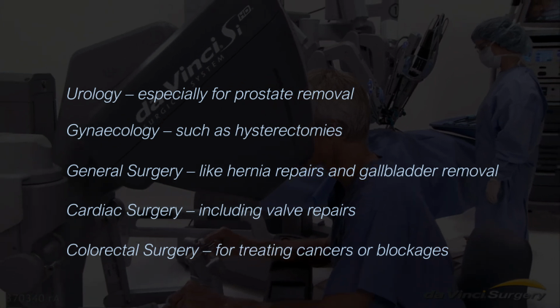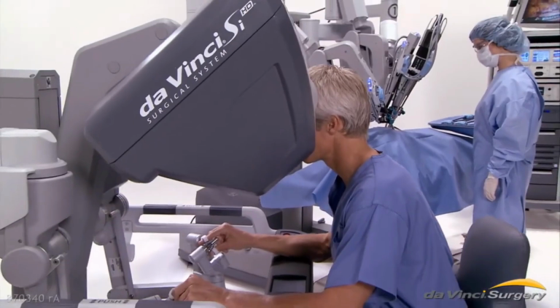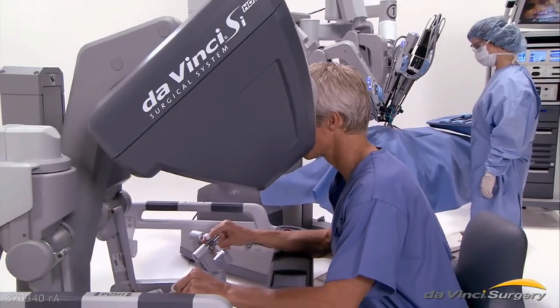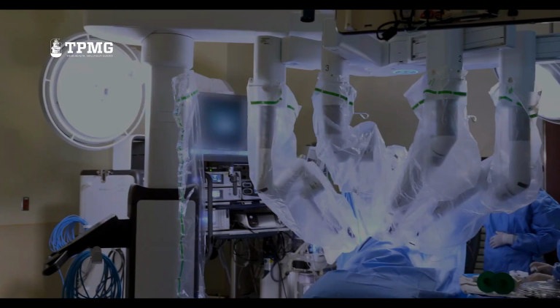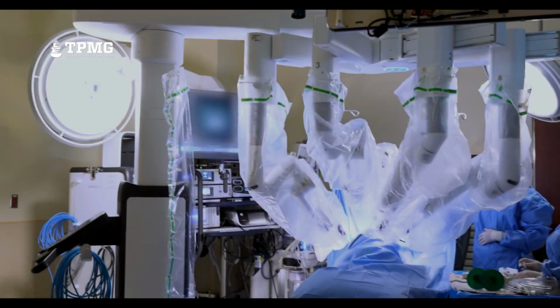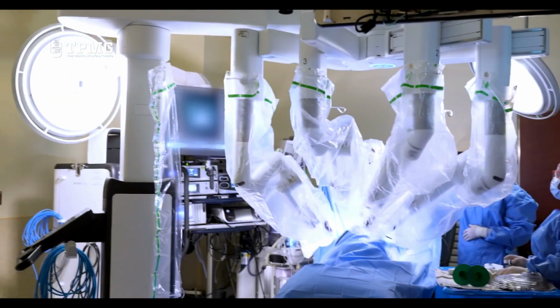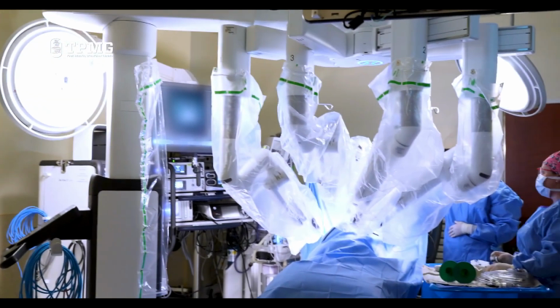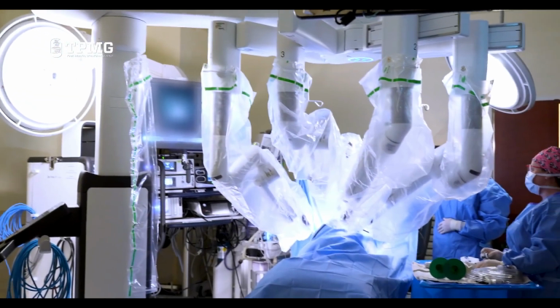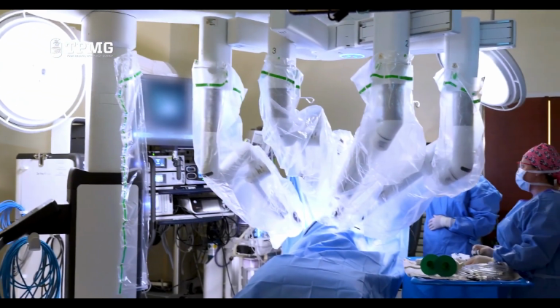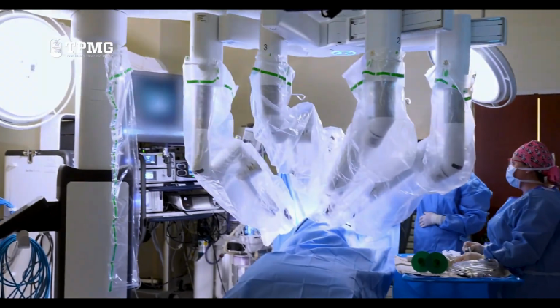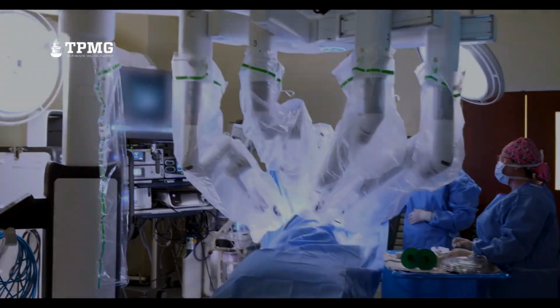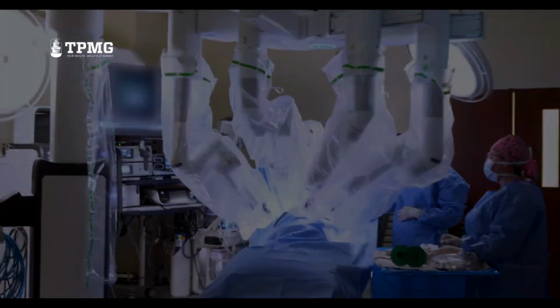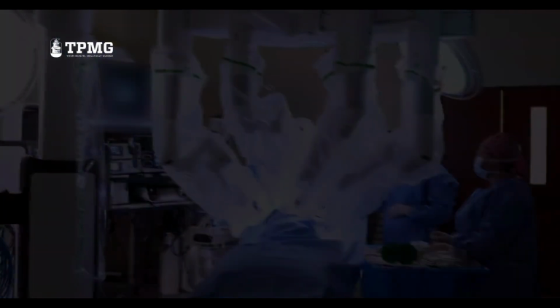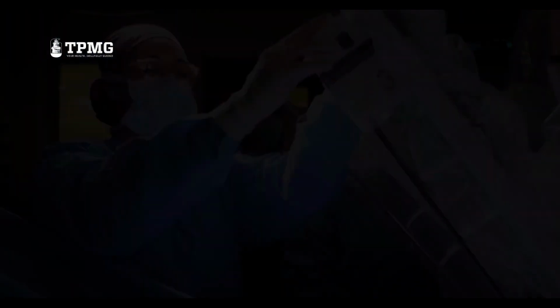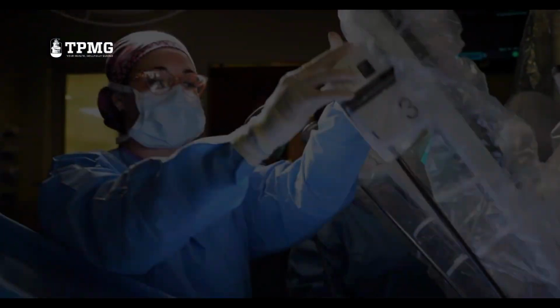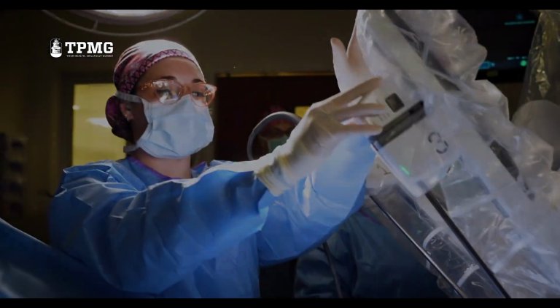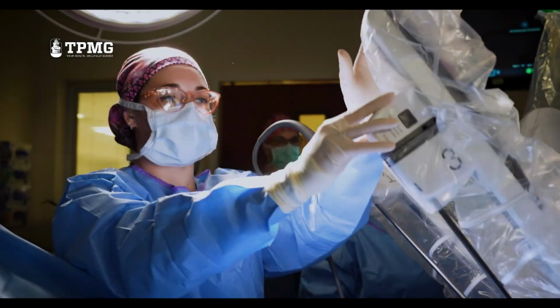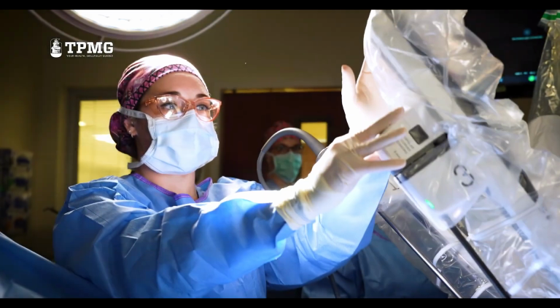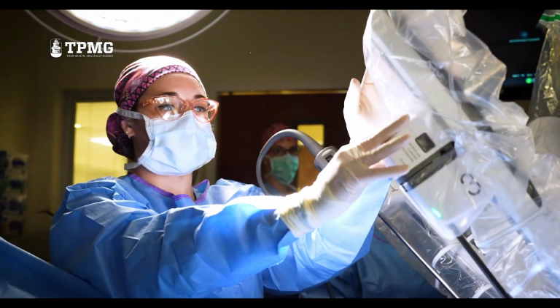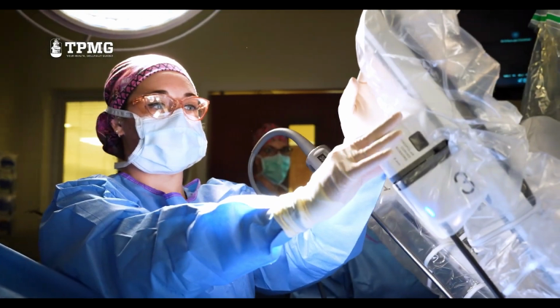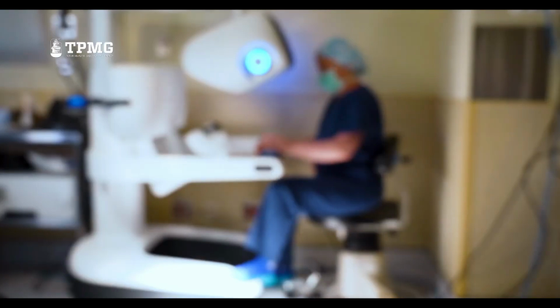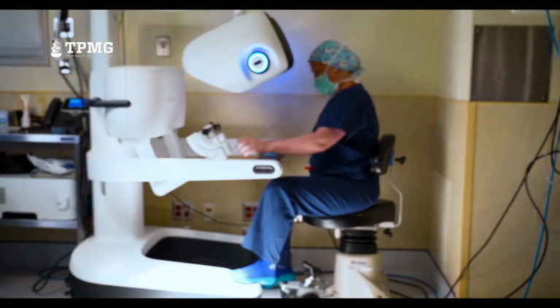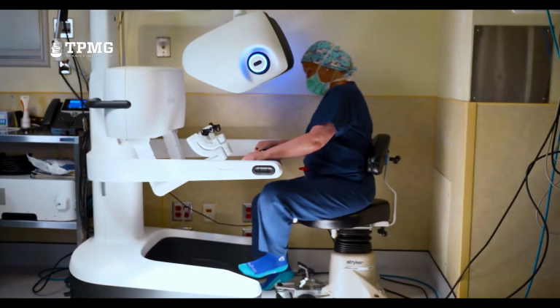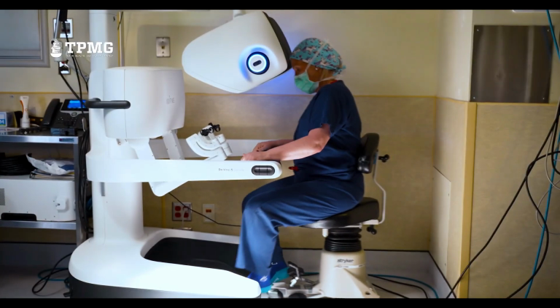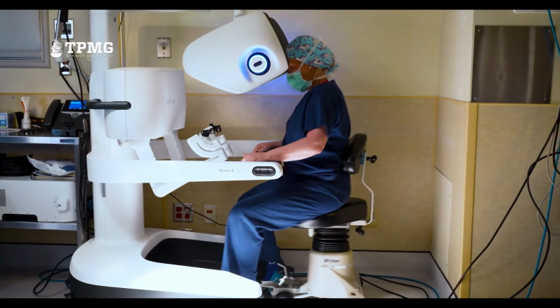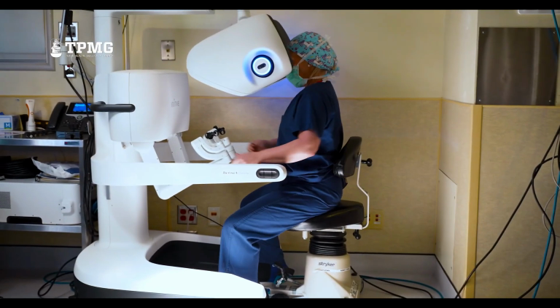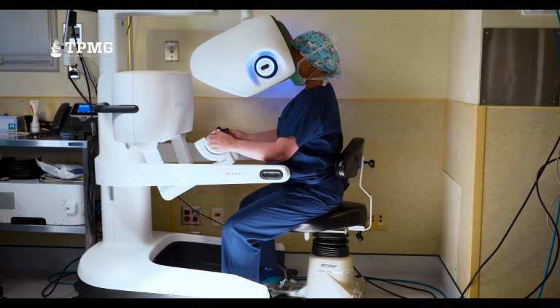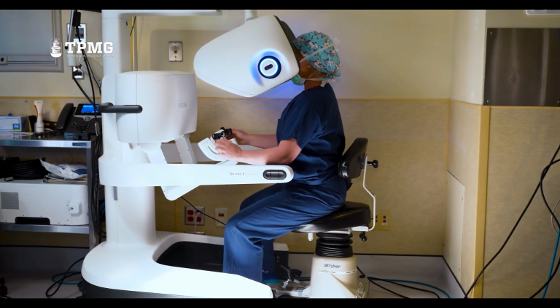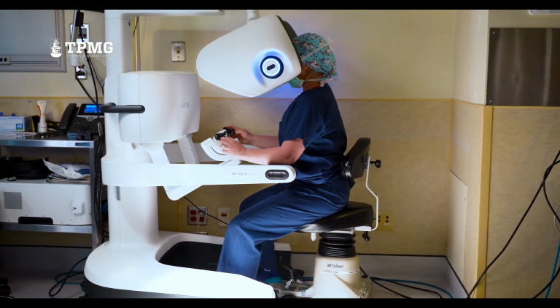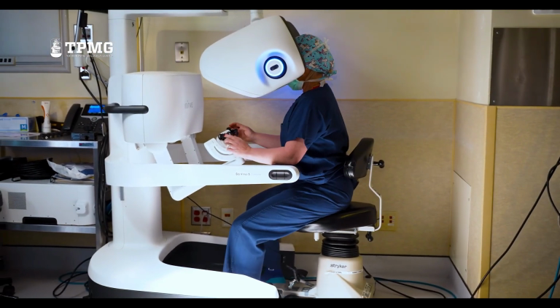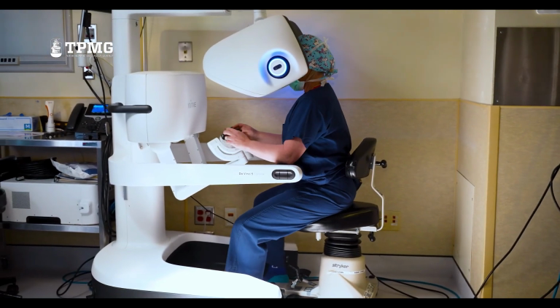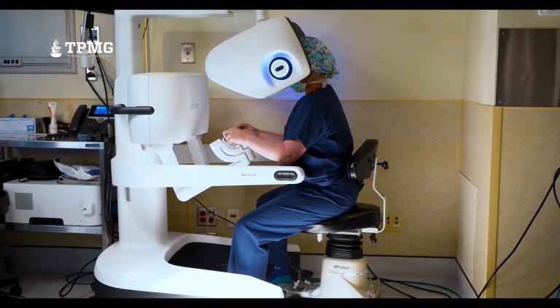Because it's minimally invasive, patients usually experience less pain, smaller scars, lower infection risk, and quicker recovery.